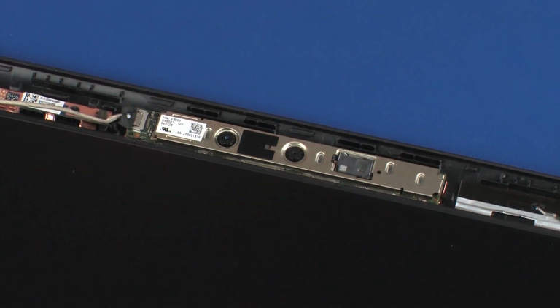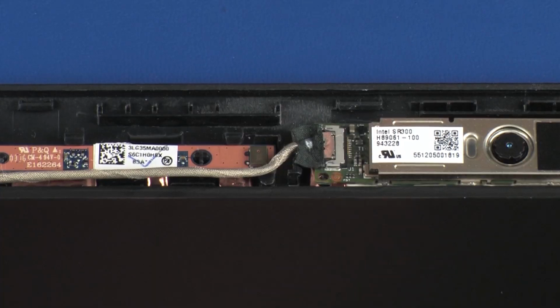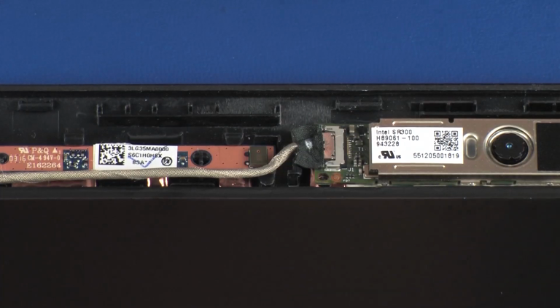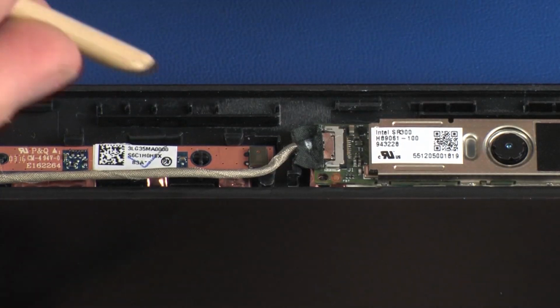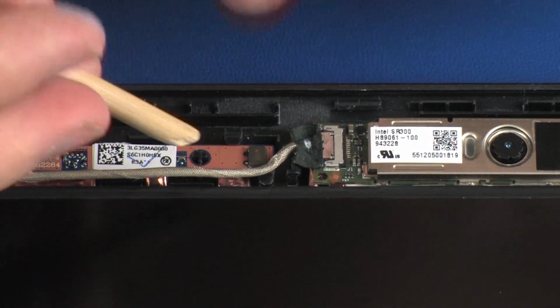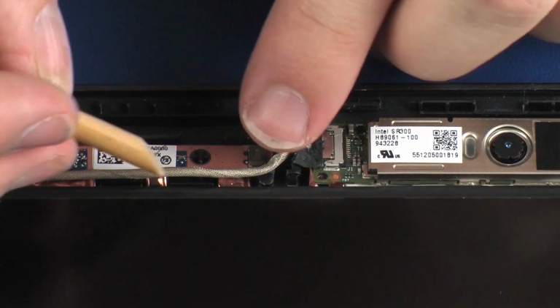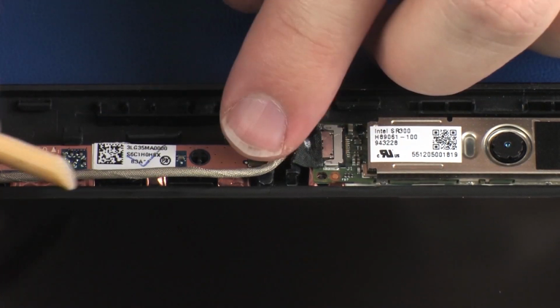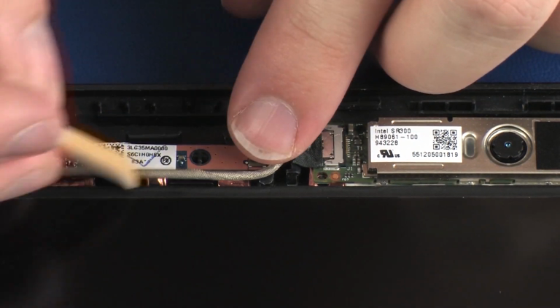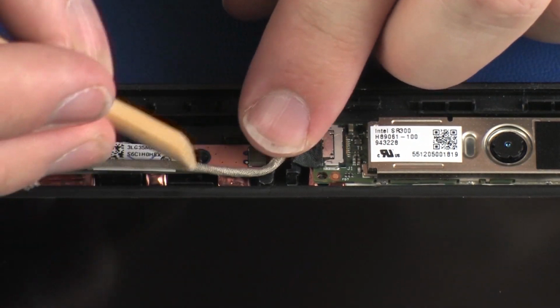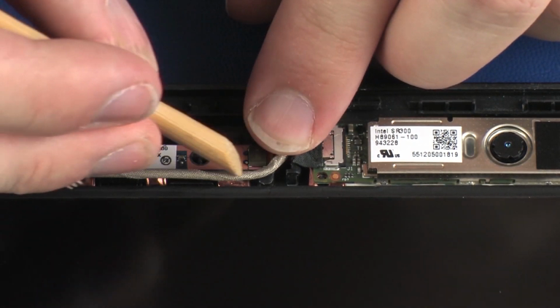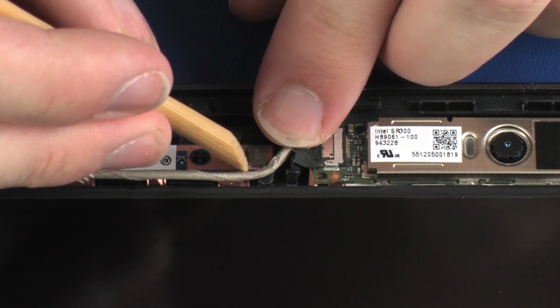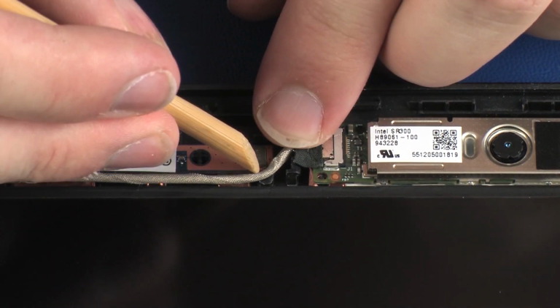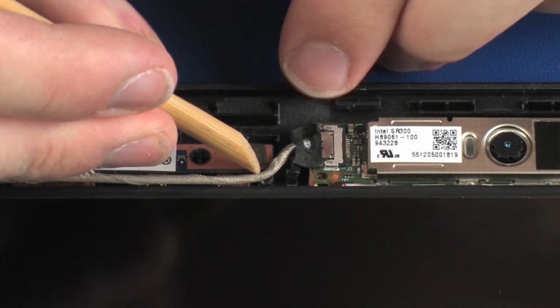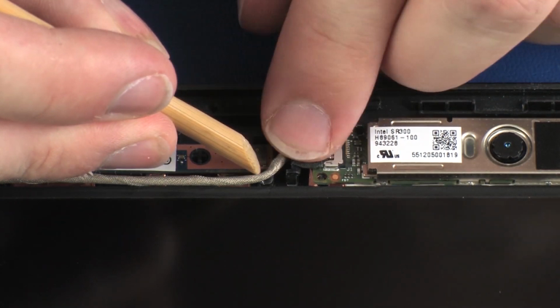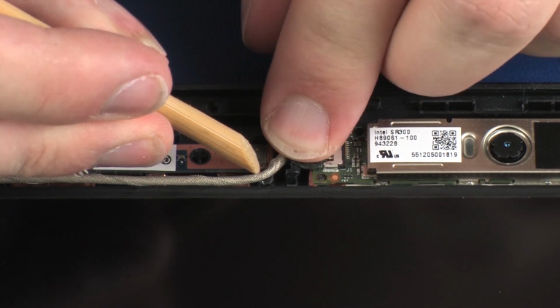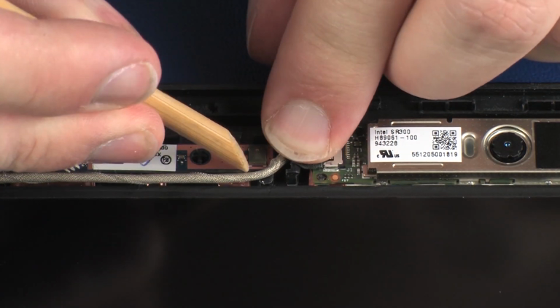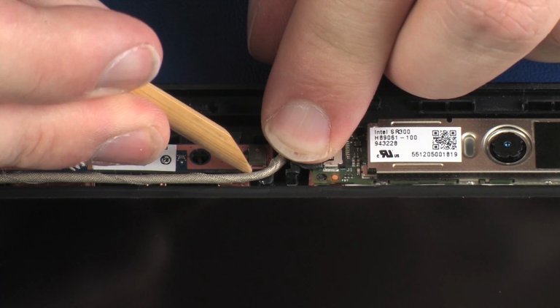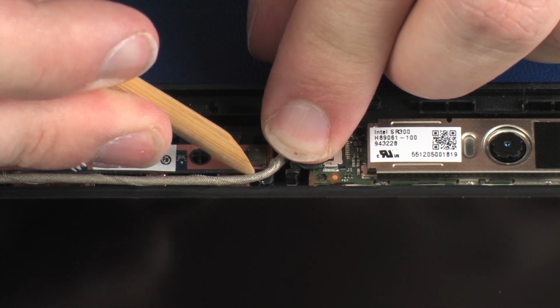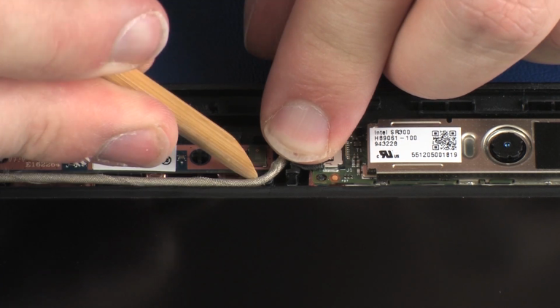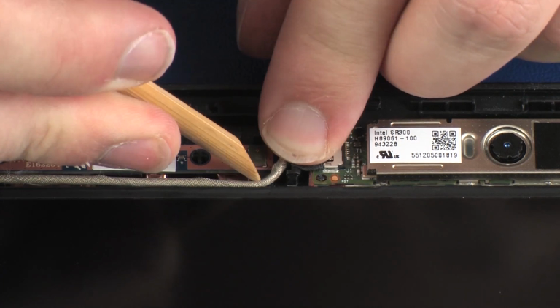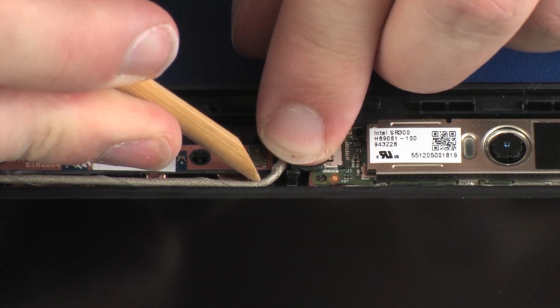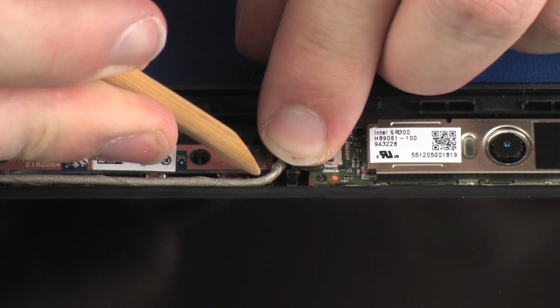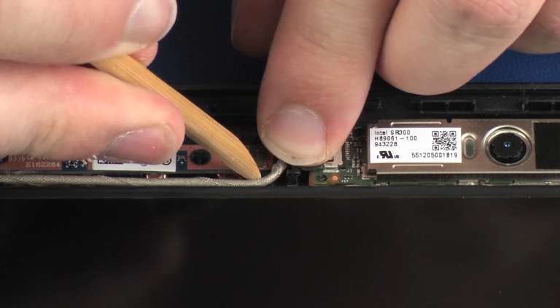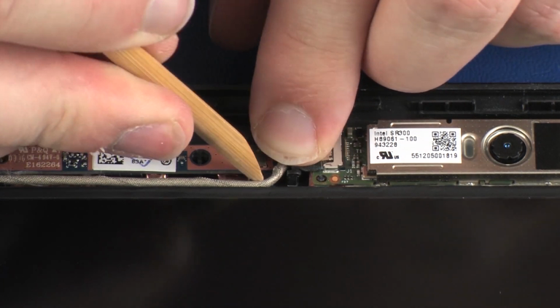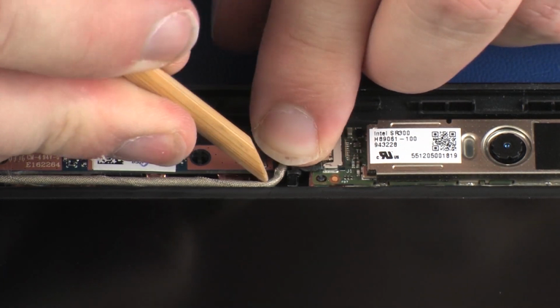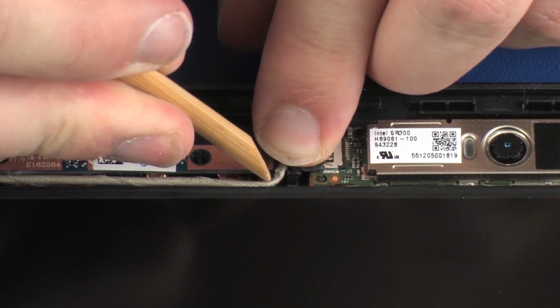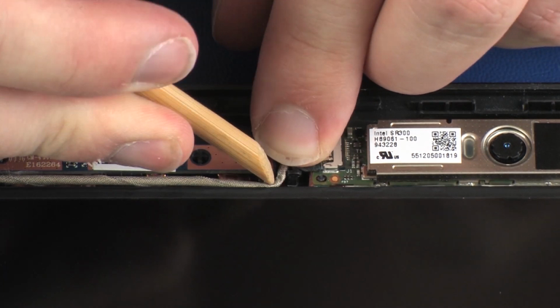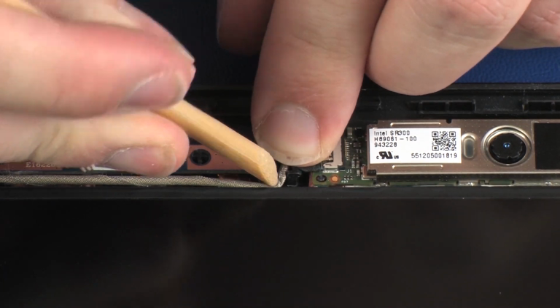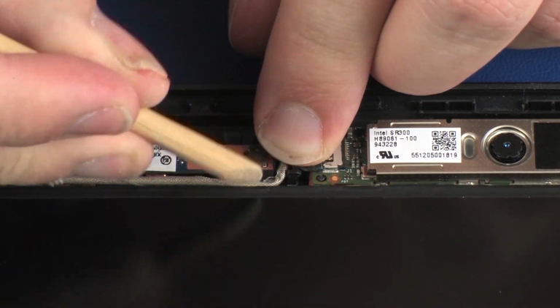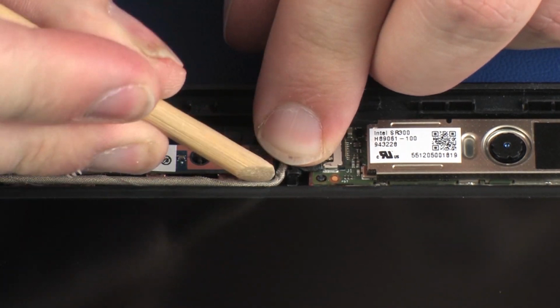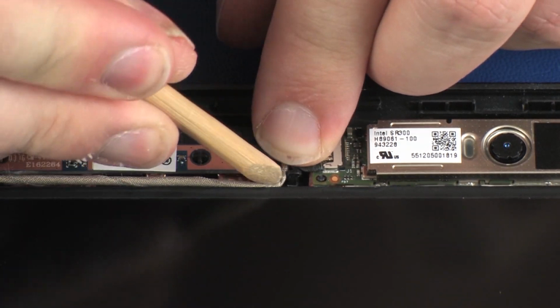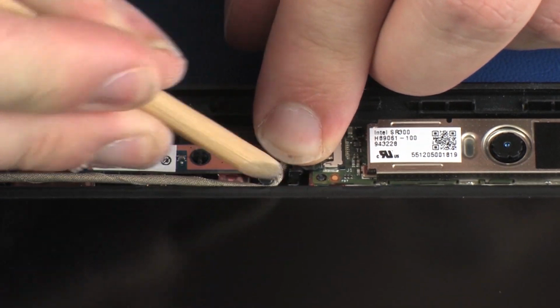Route the webcam cable through the routing channel on the display enclosure as necessary.